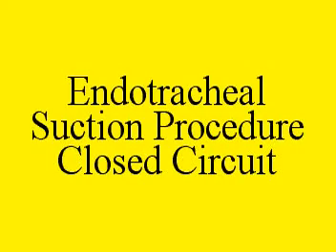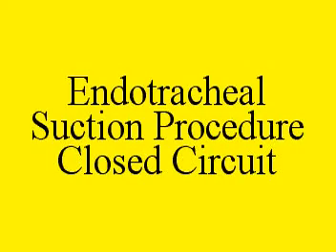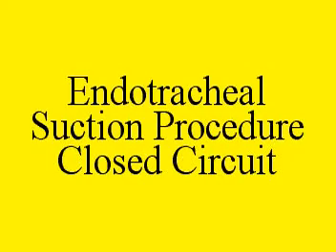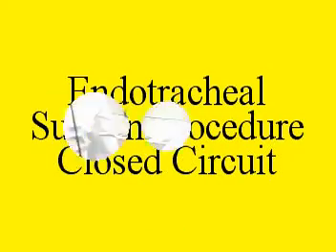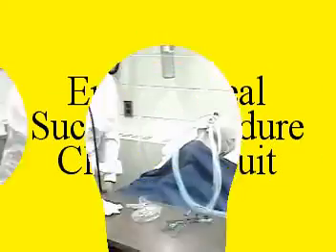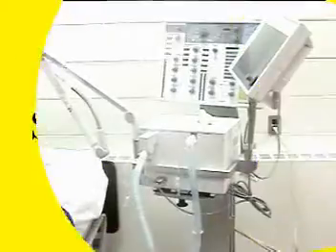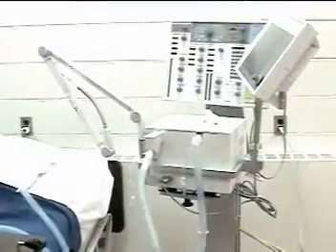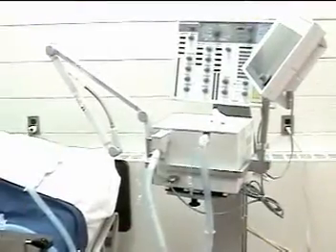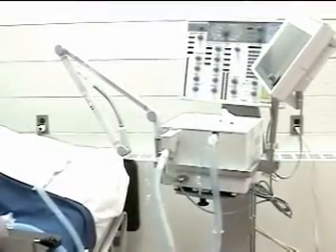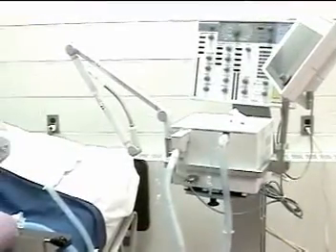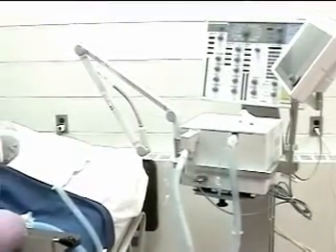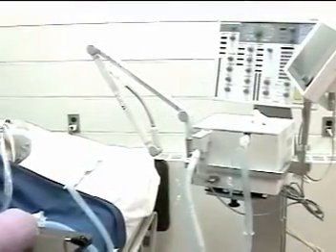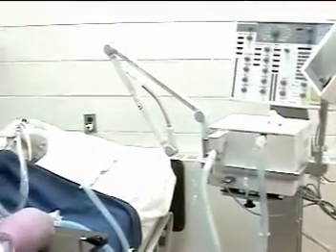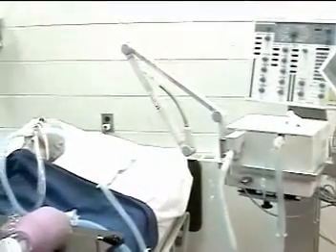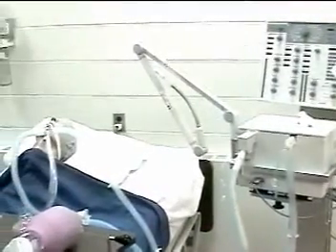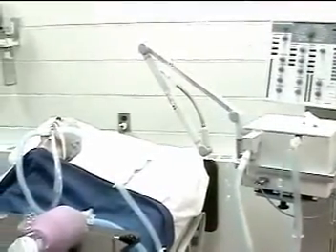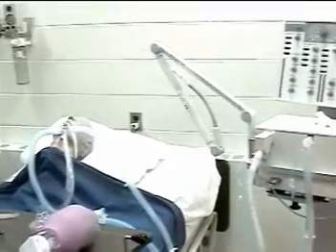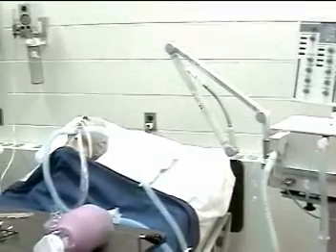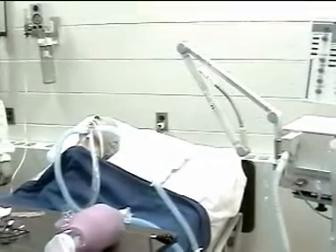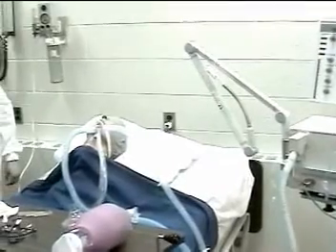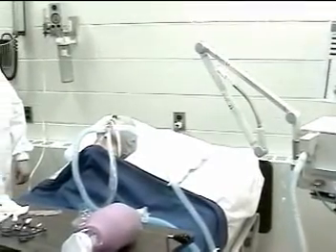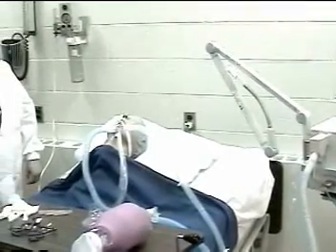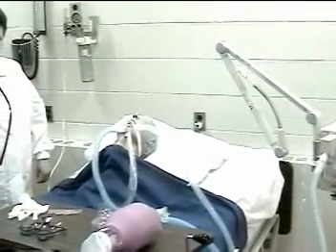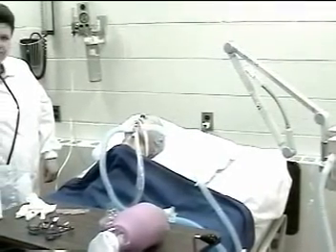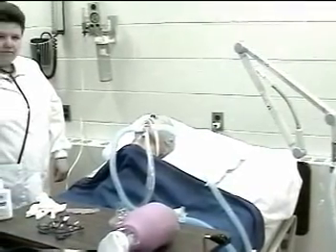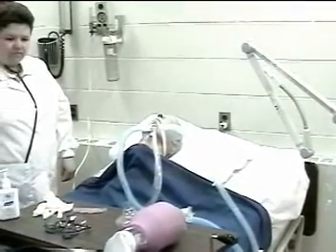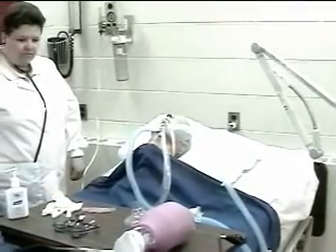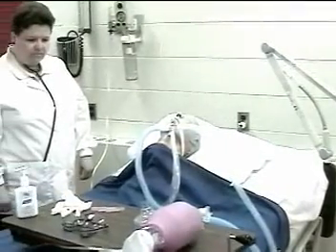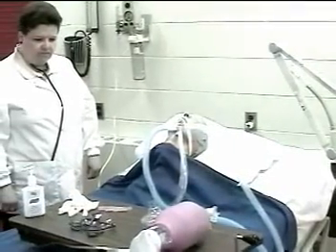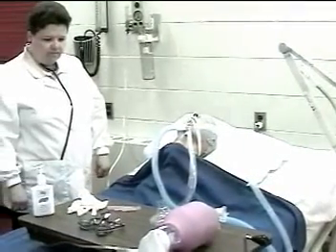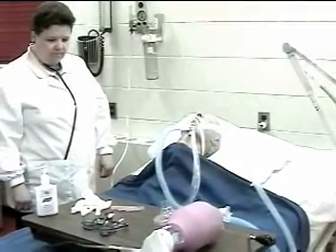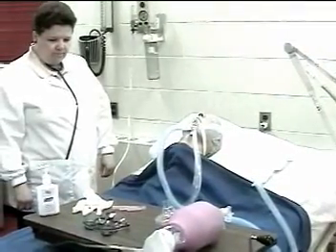This is the performance evaluation for endotracheal suctioning using the closed system suction system.